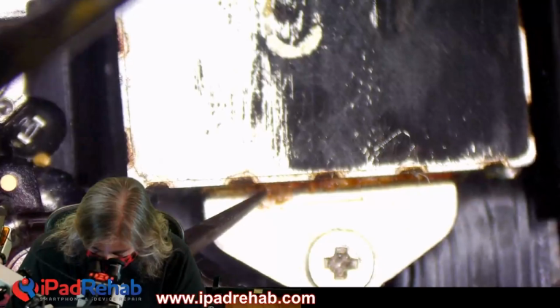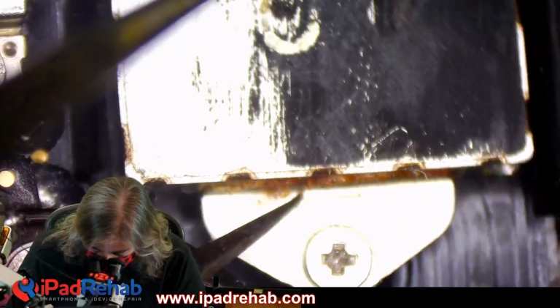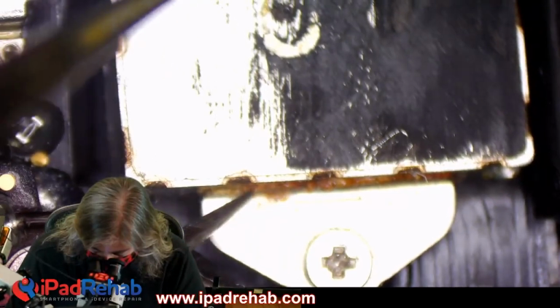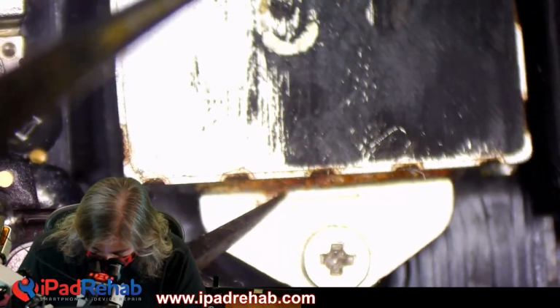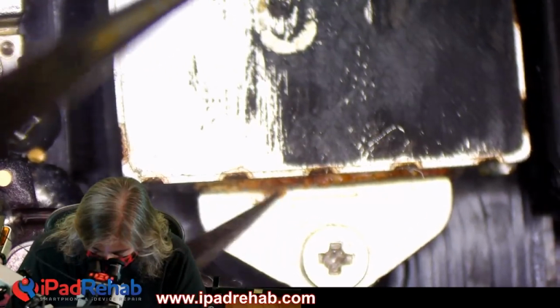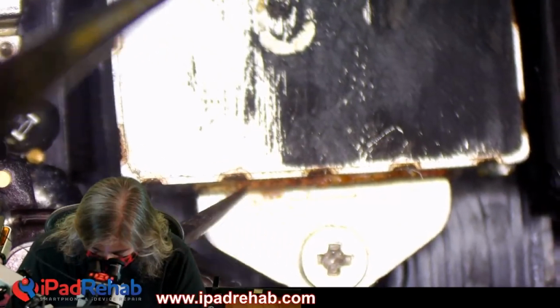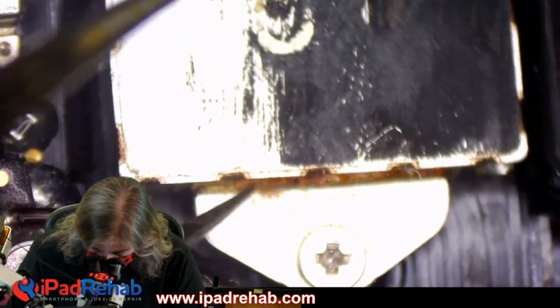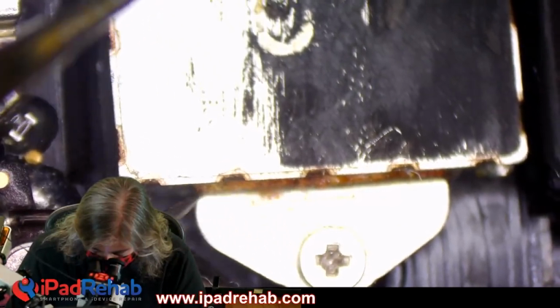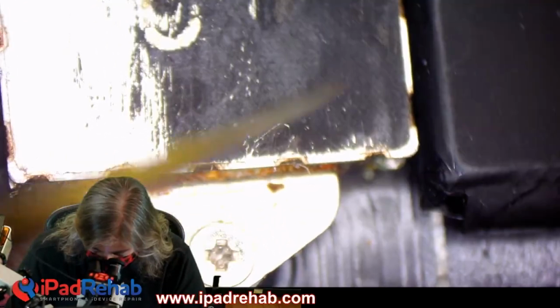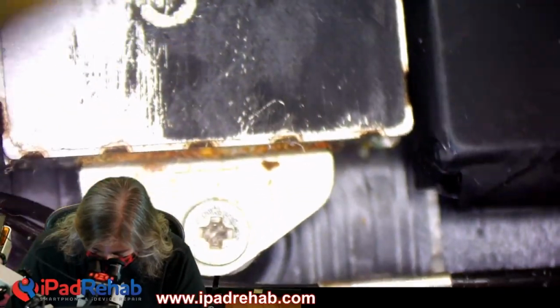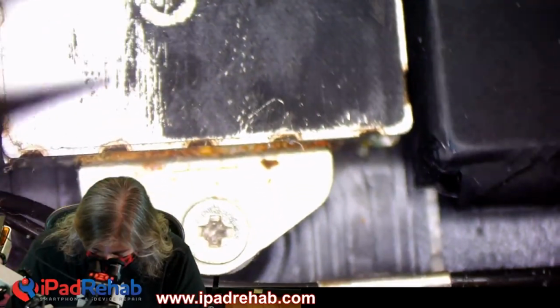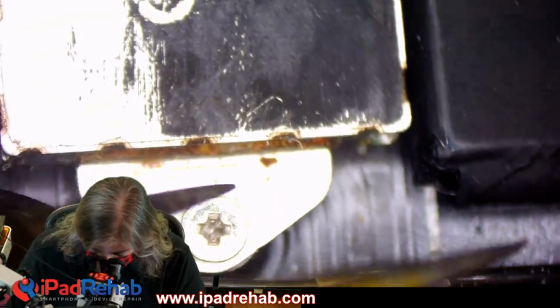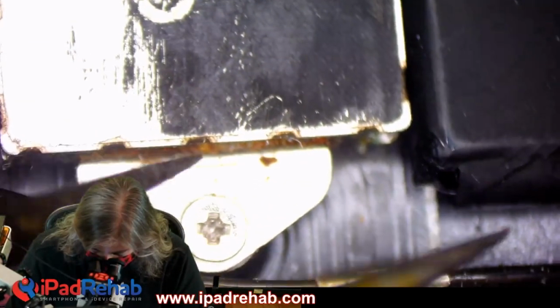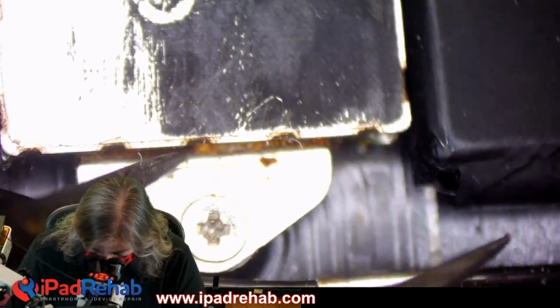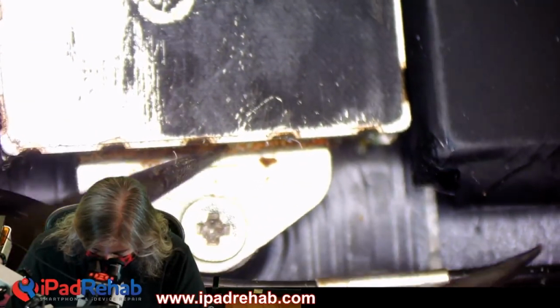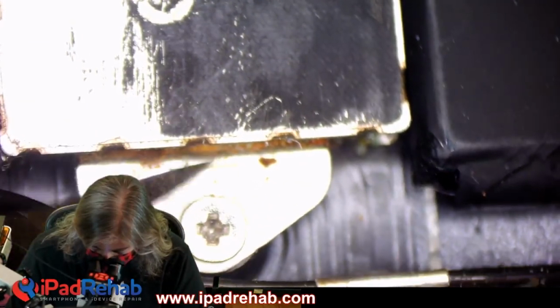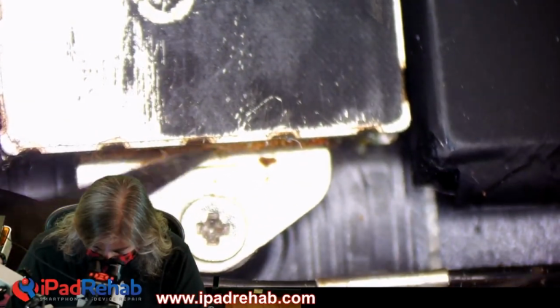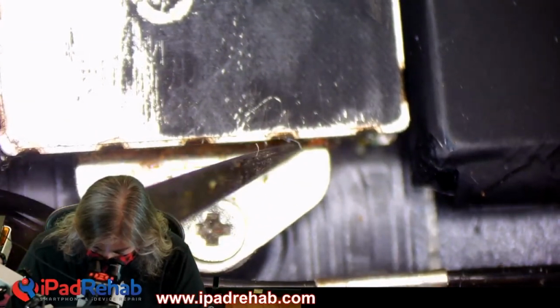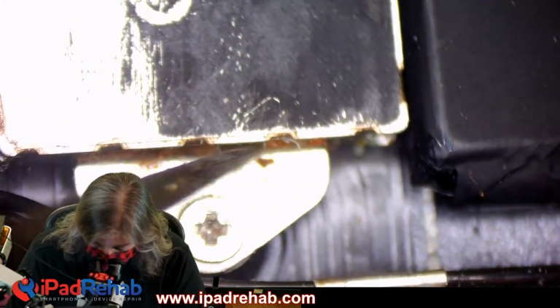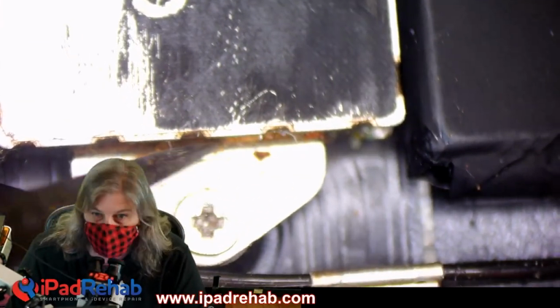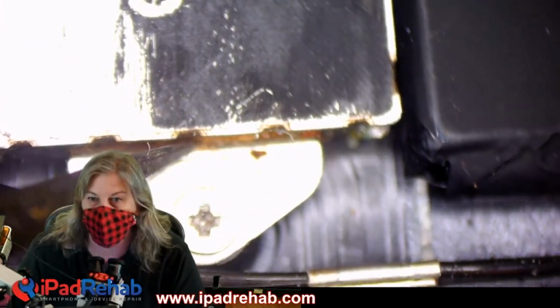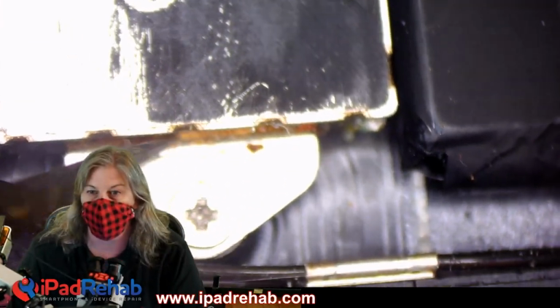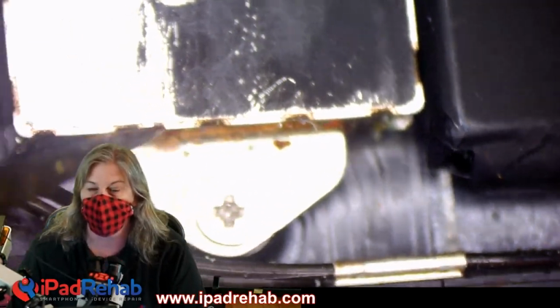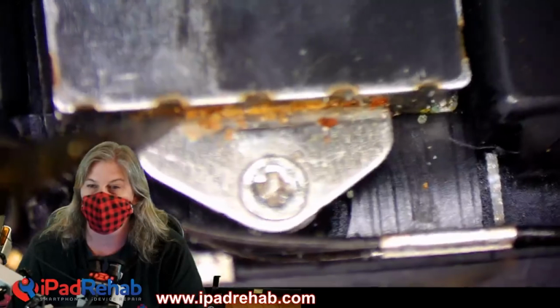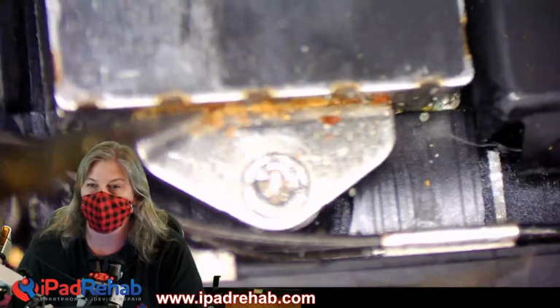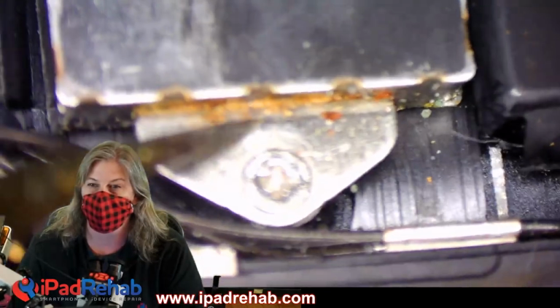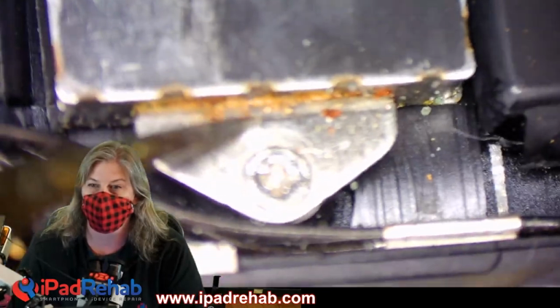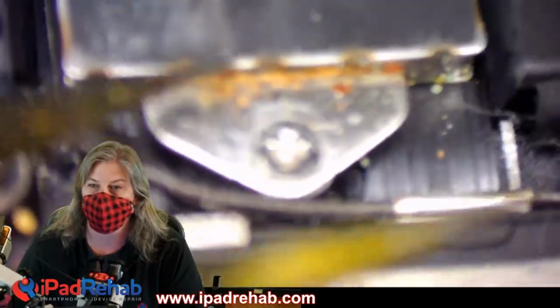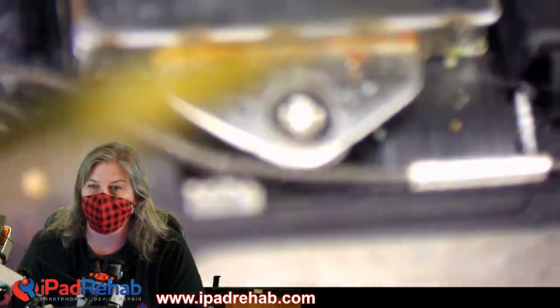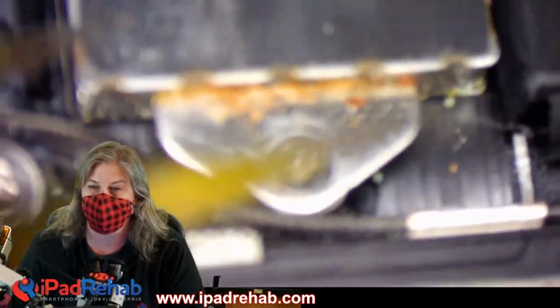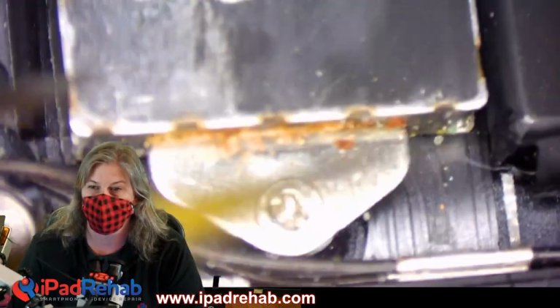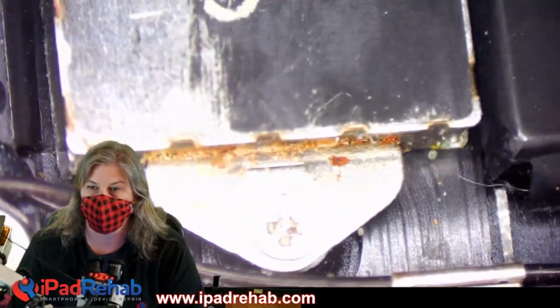Oh god, oh my god. There's like rusty puke. I'm looking, there's no other word for that. That is, that's rusty puke.